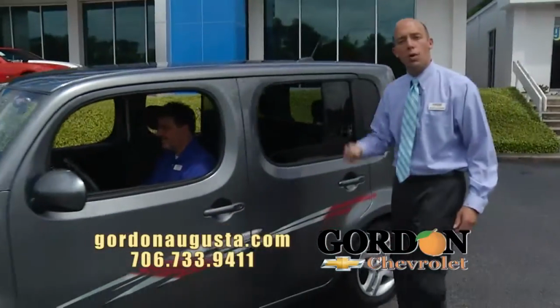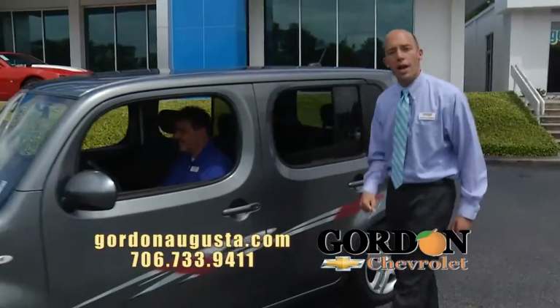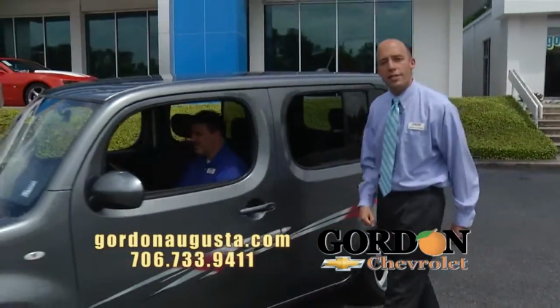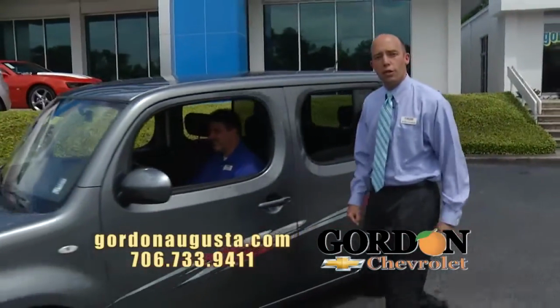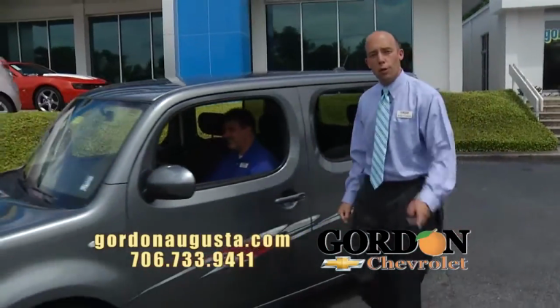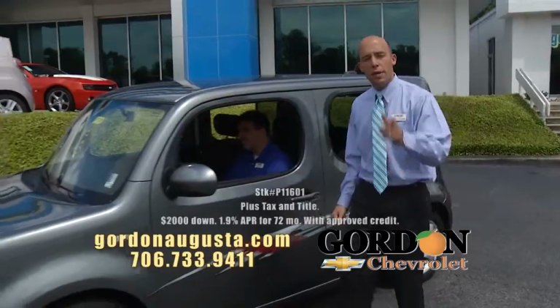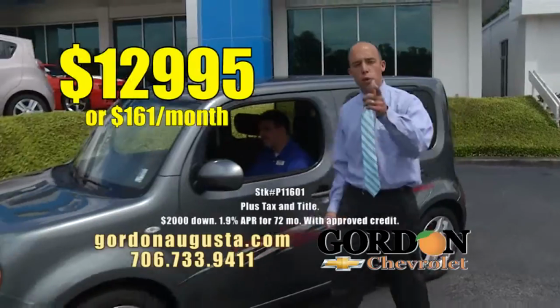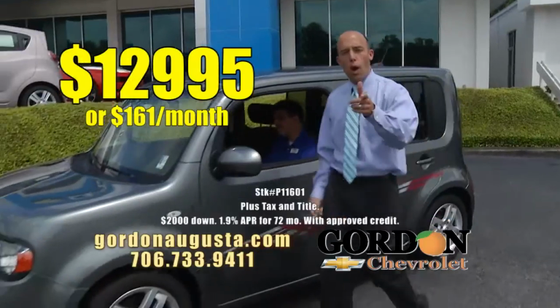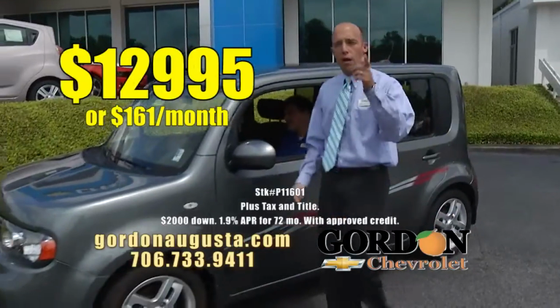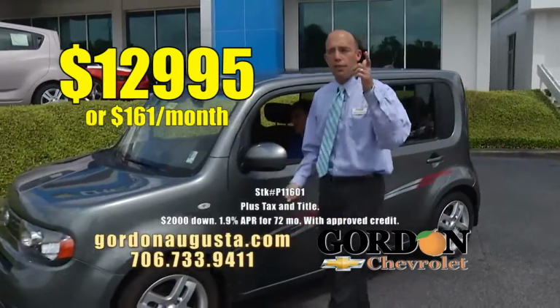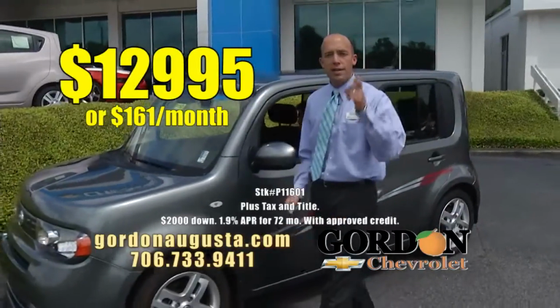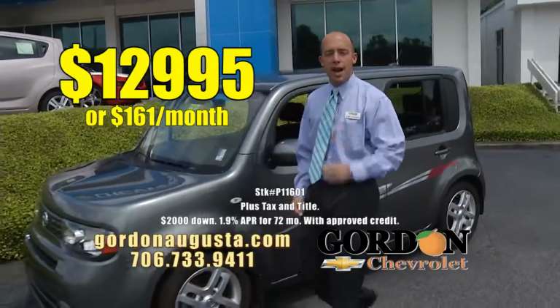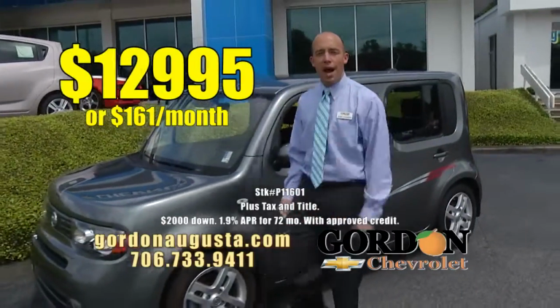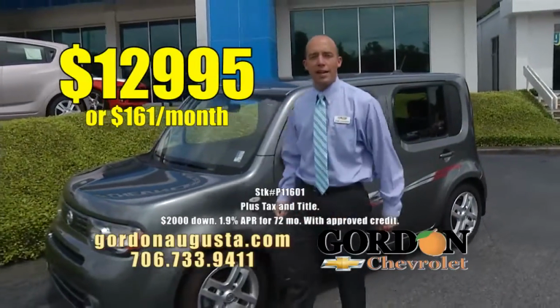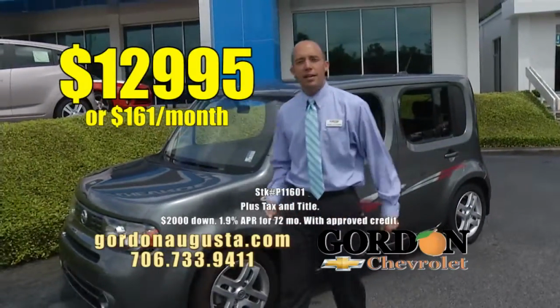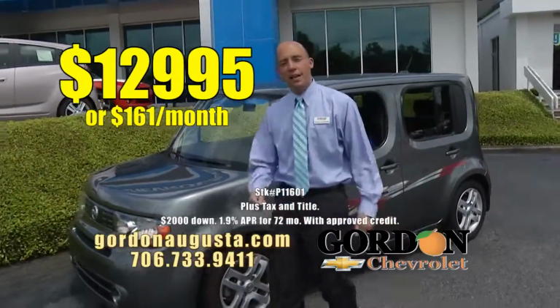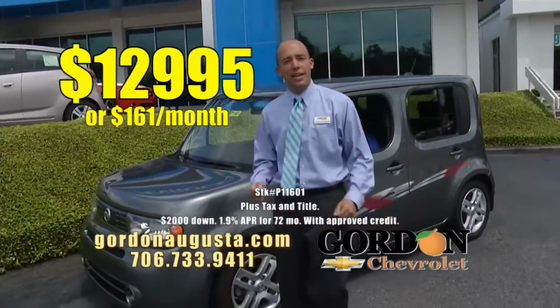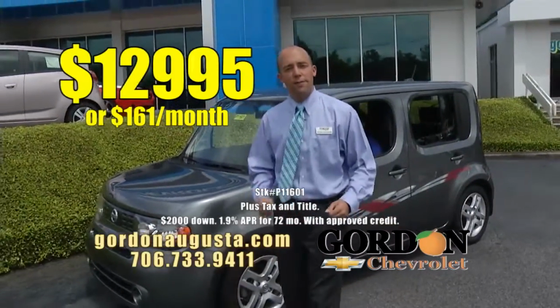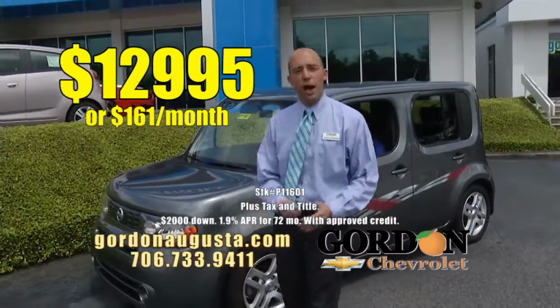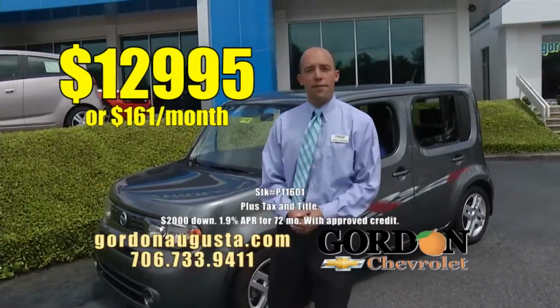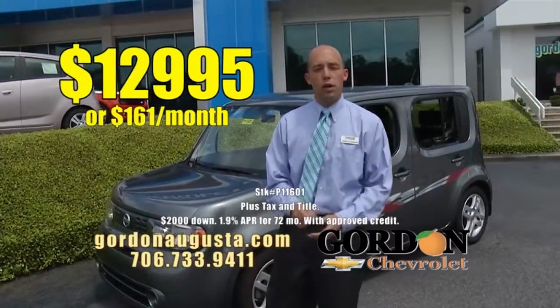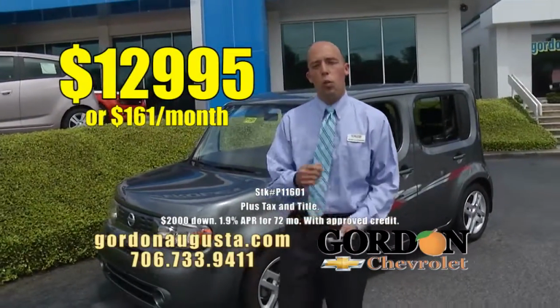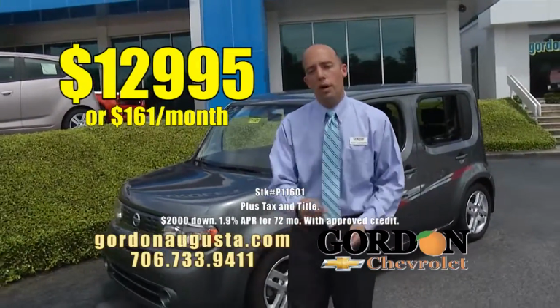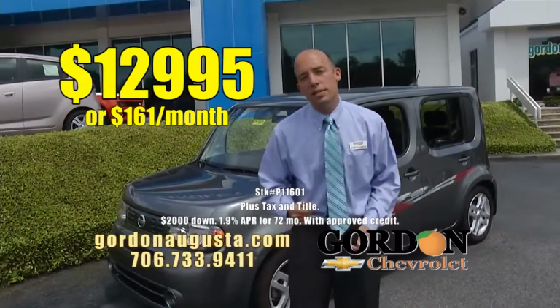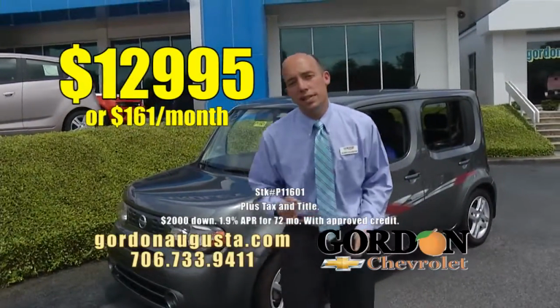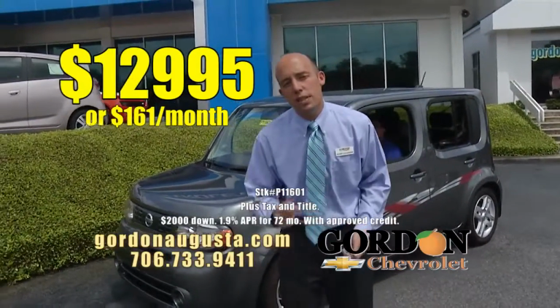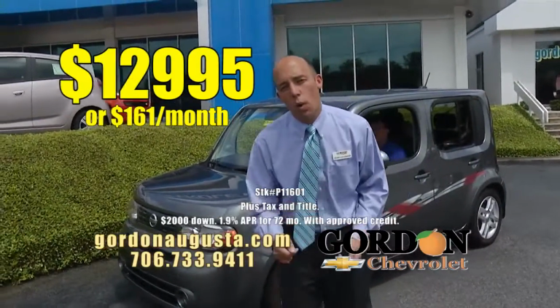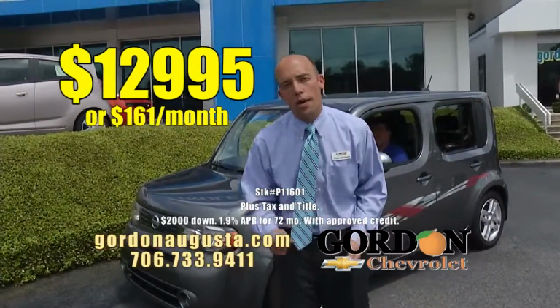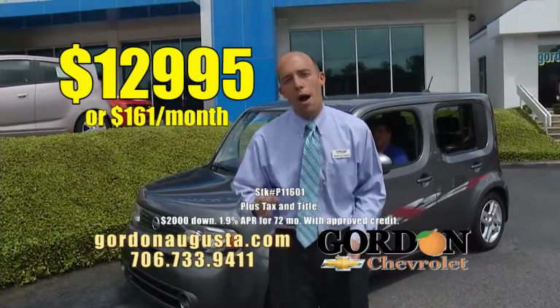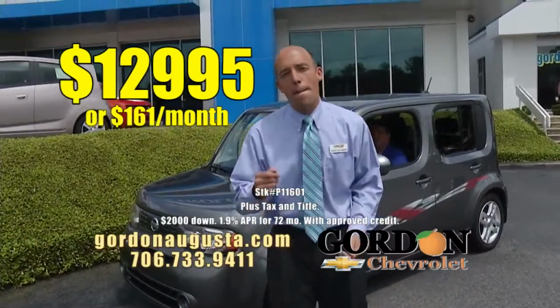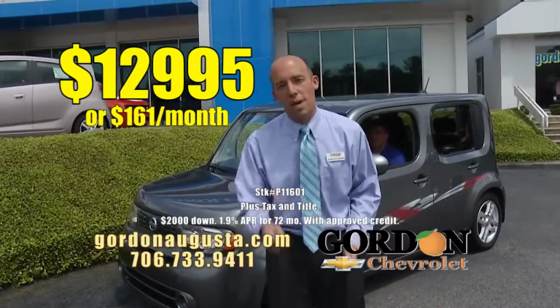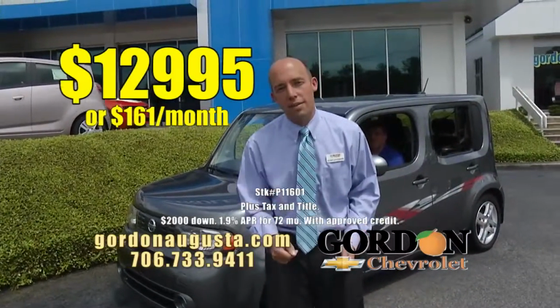The '09 Cube is $12,995 or $161 a month.